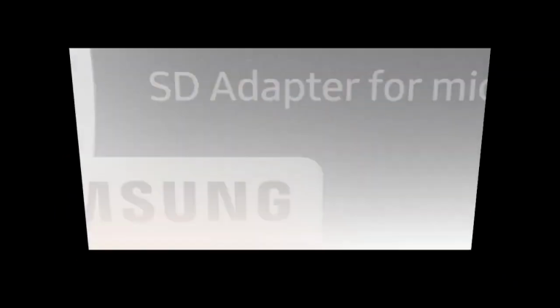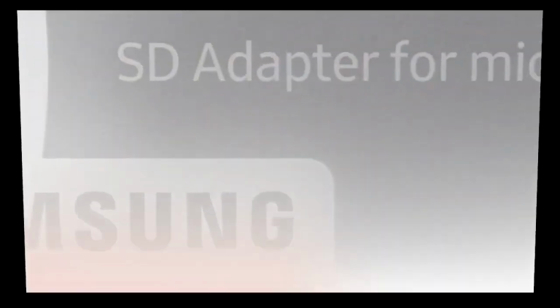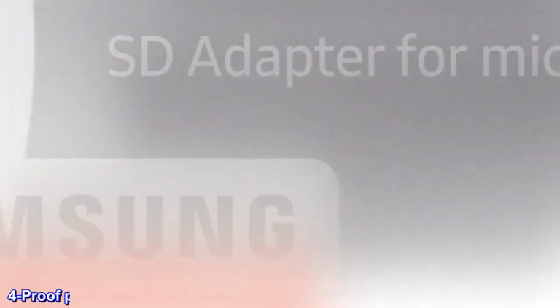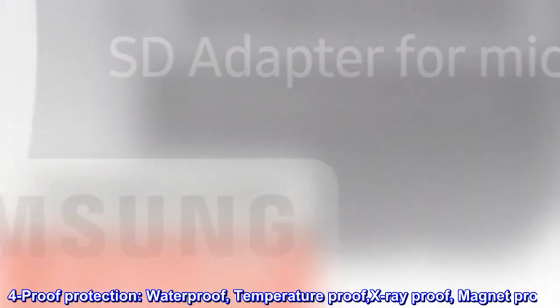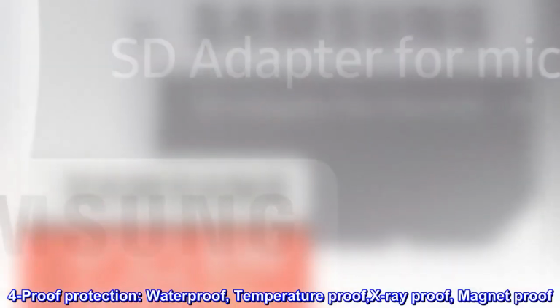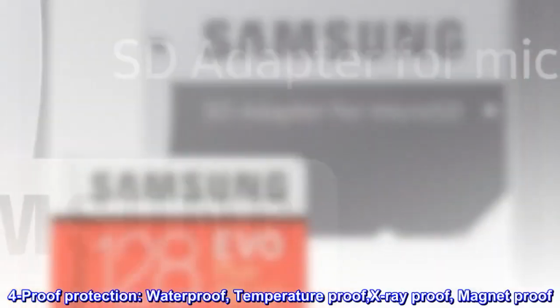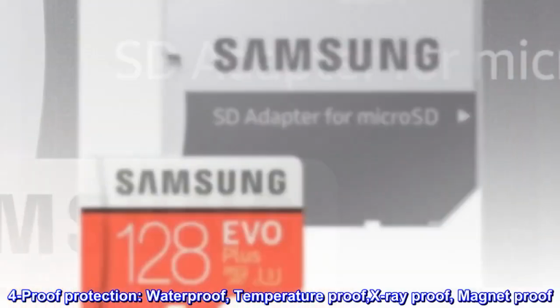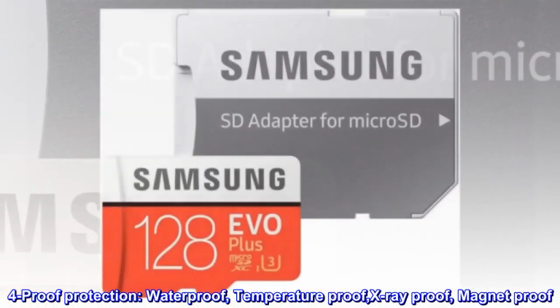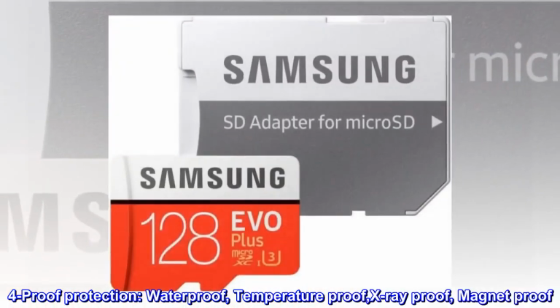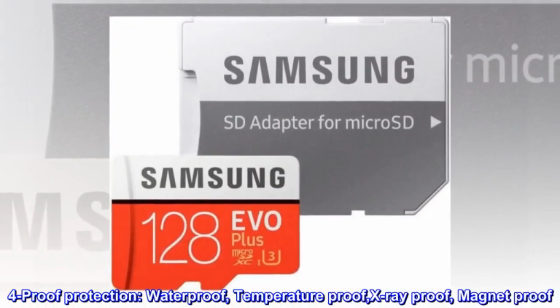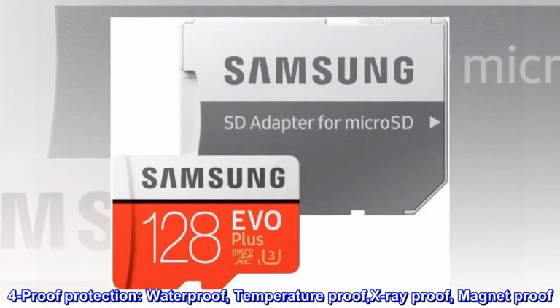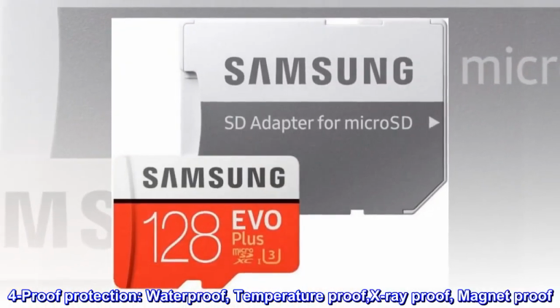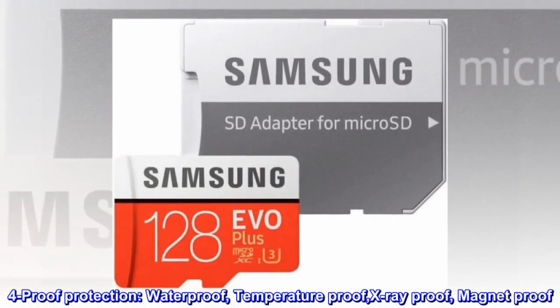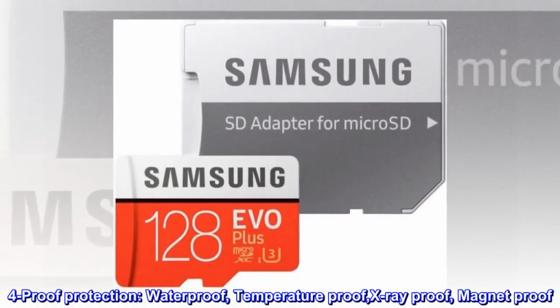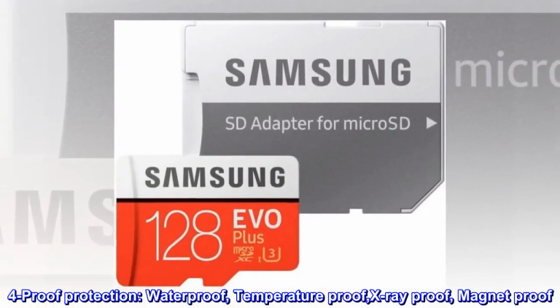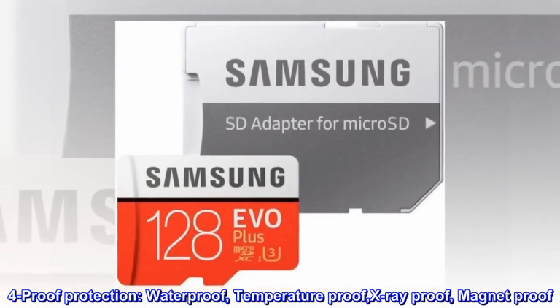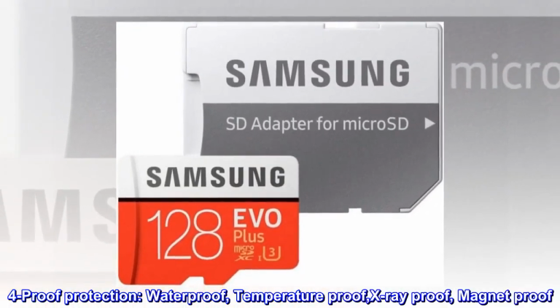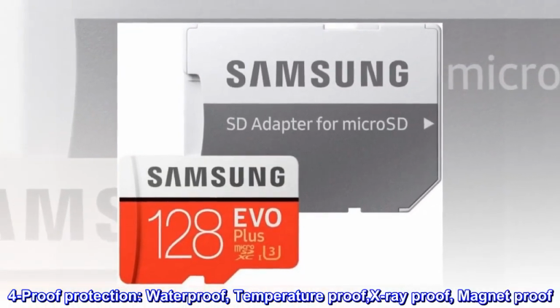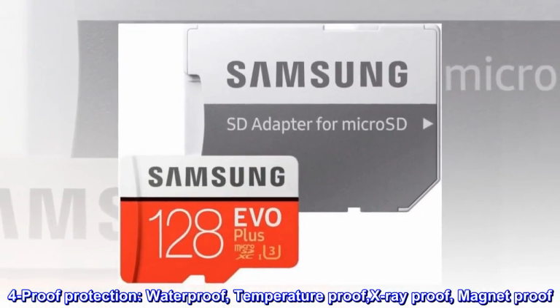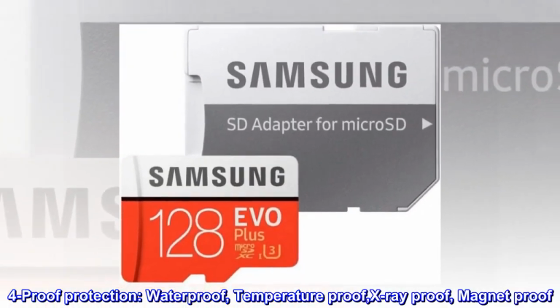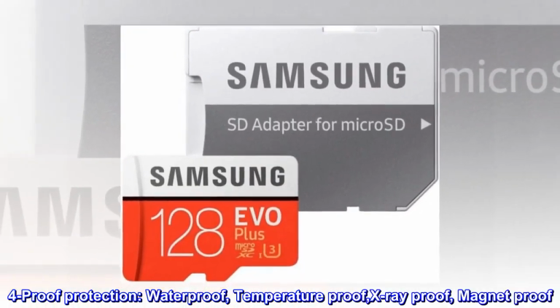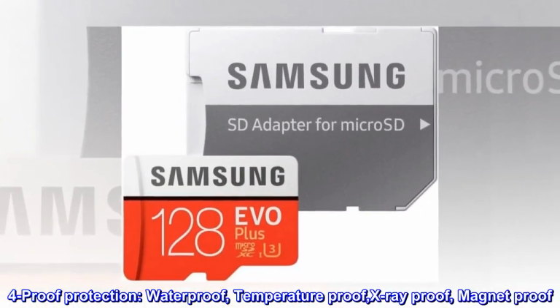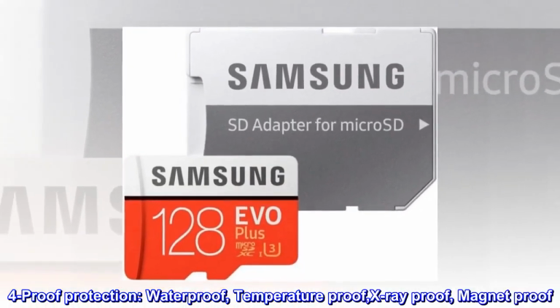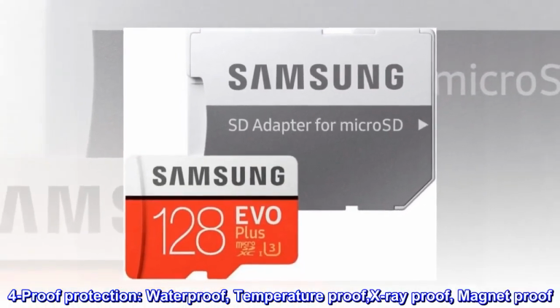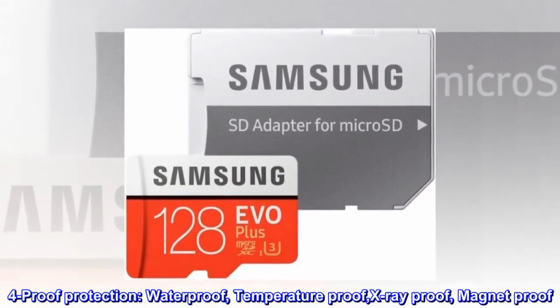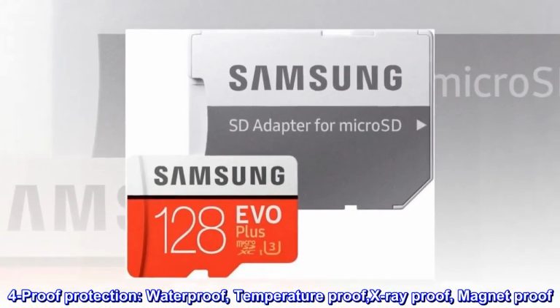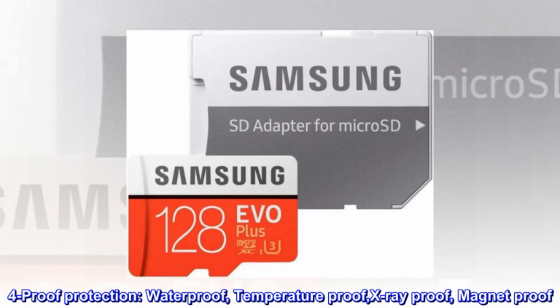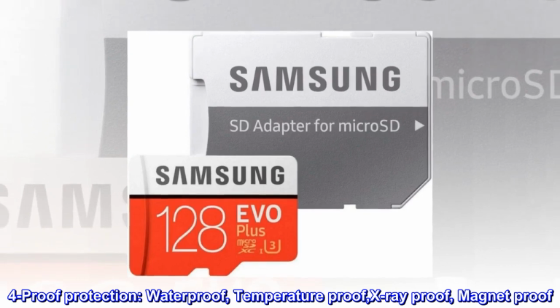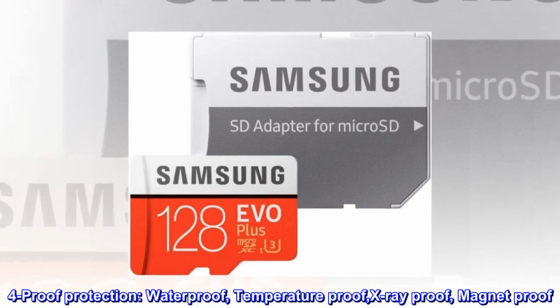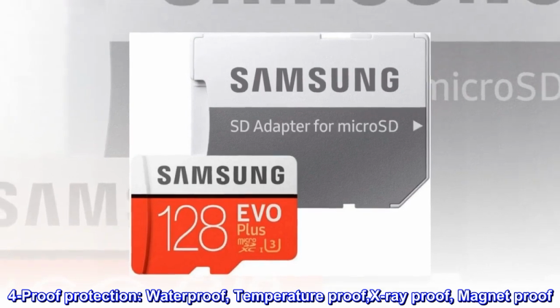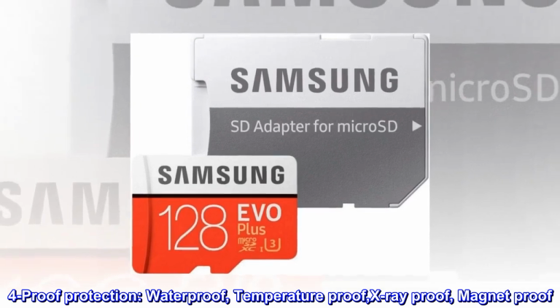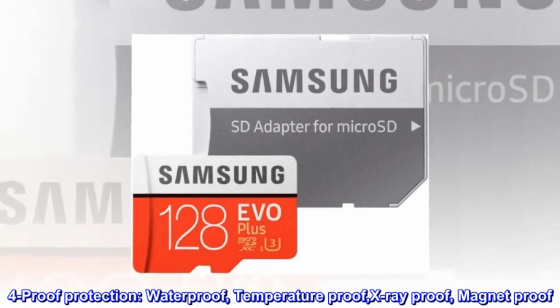4-Proof Protection: Waterproof, Temperature Proof, X-ray Proof, Magnet Proof.